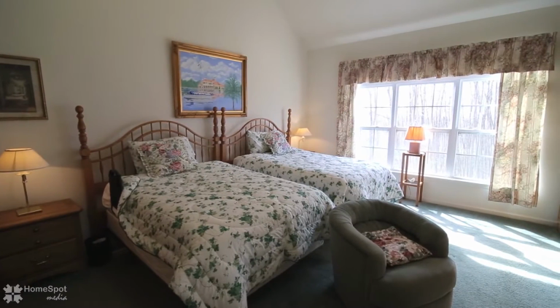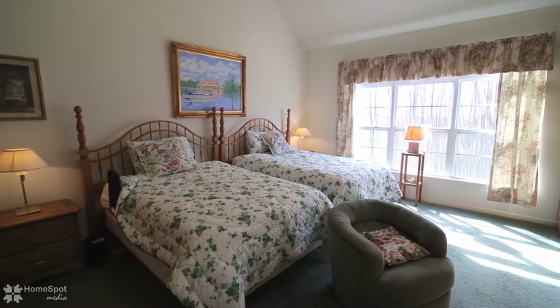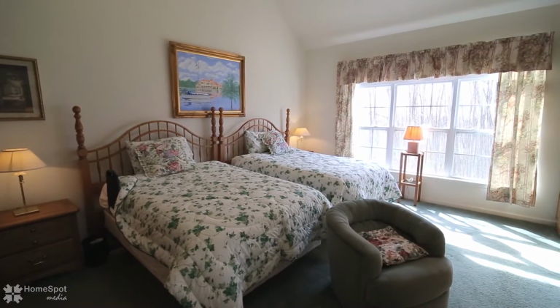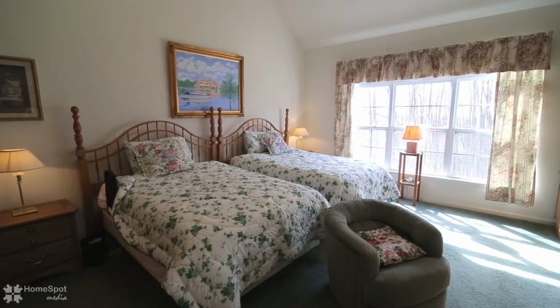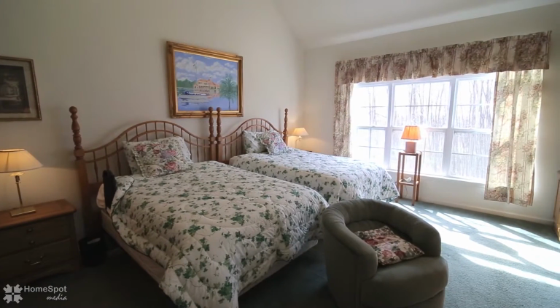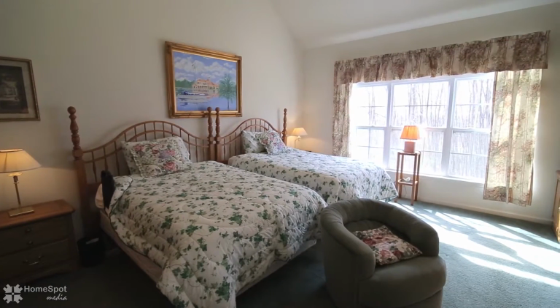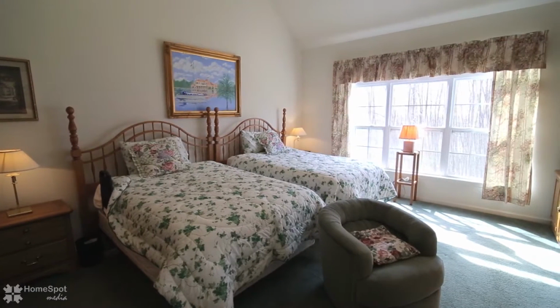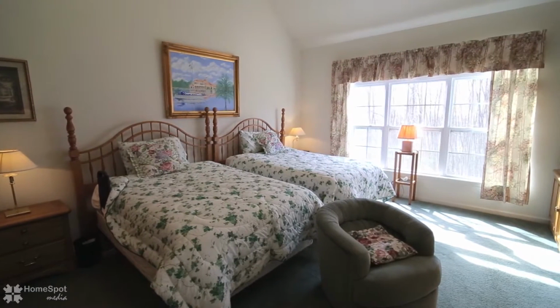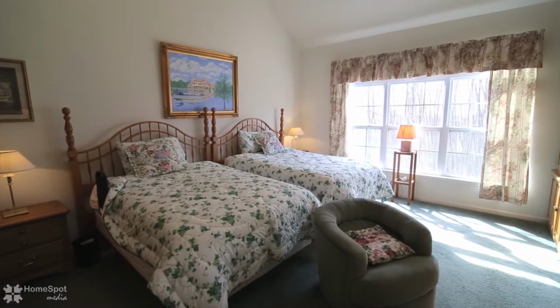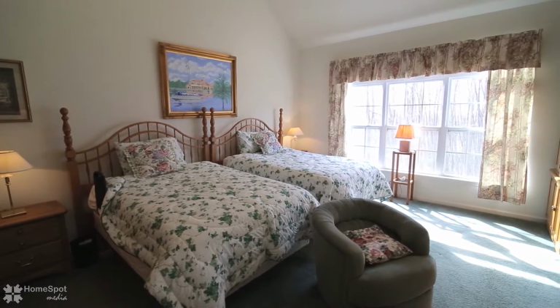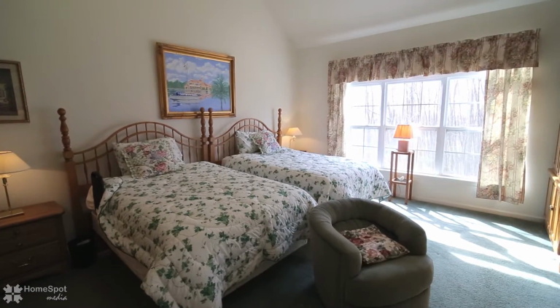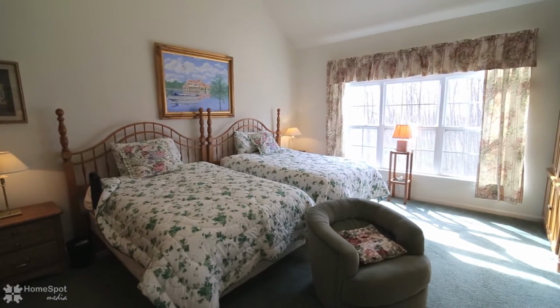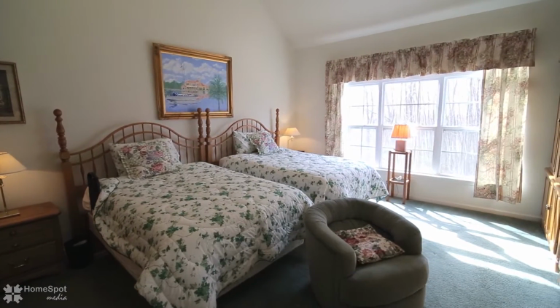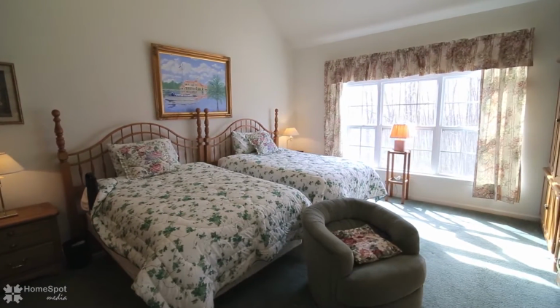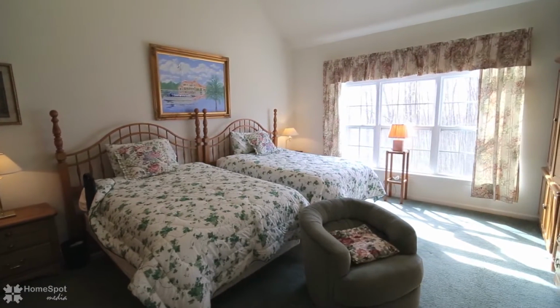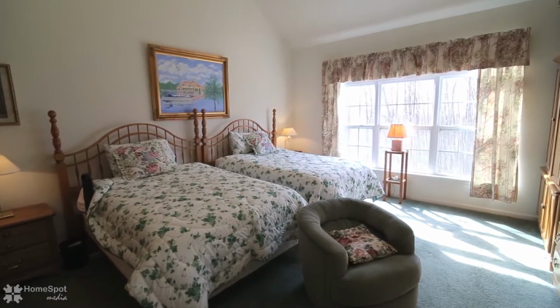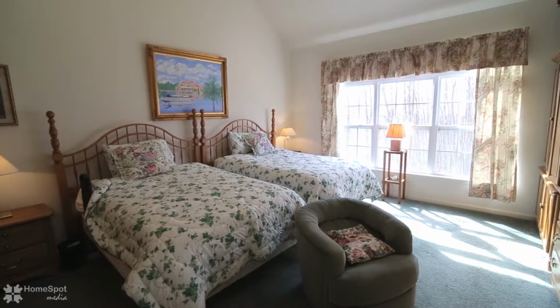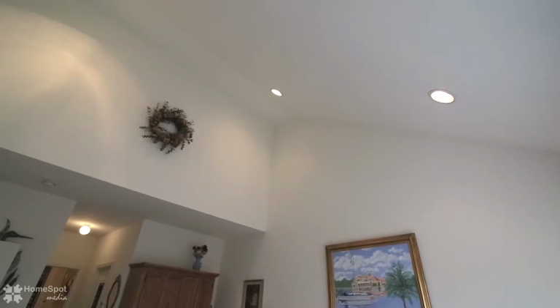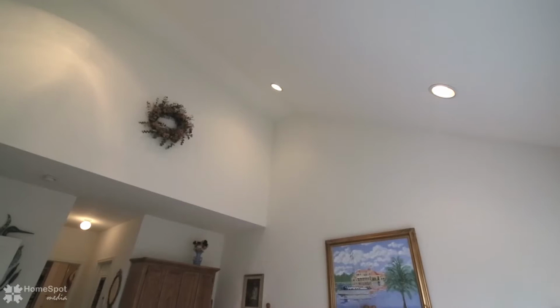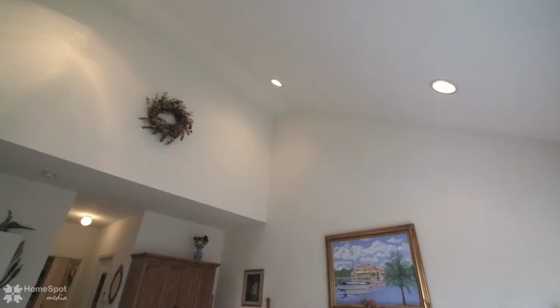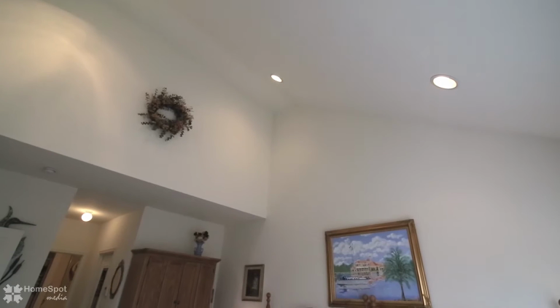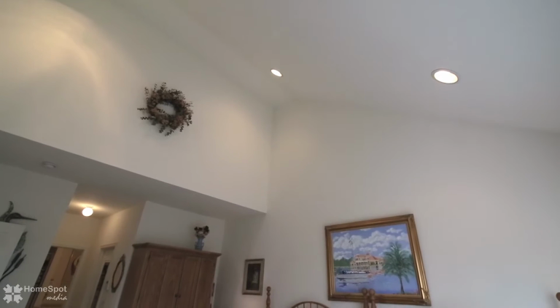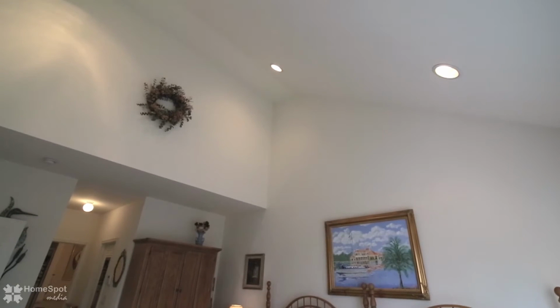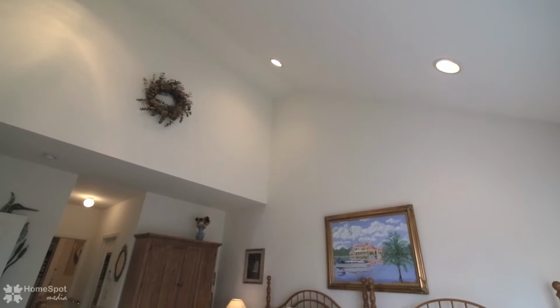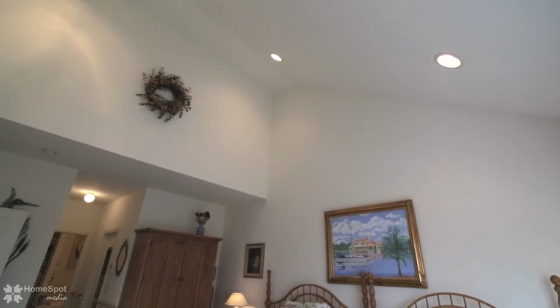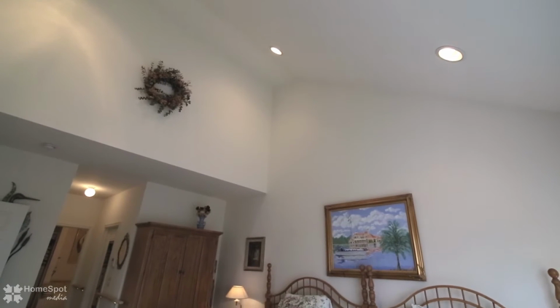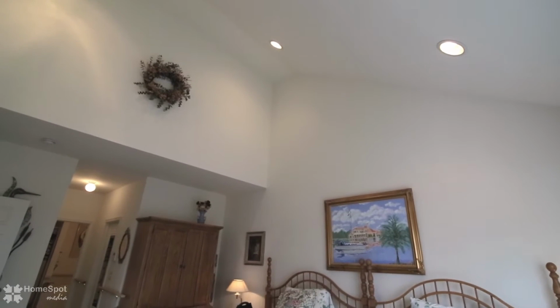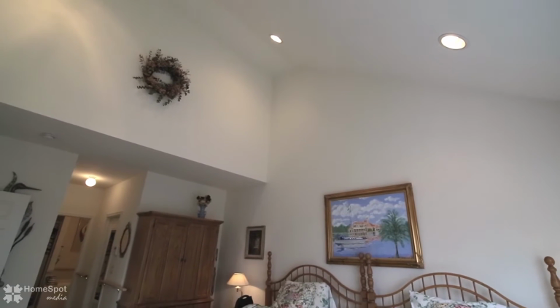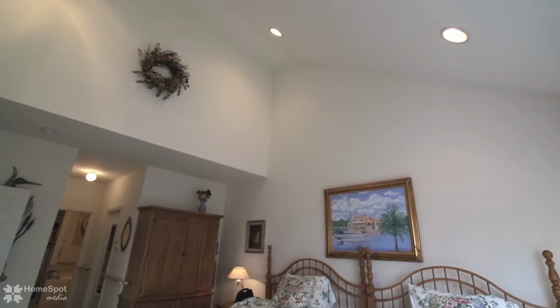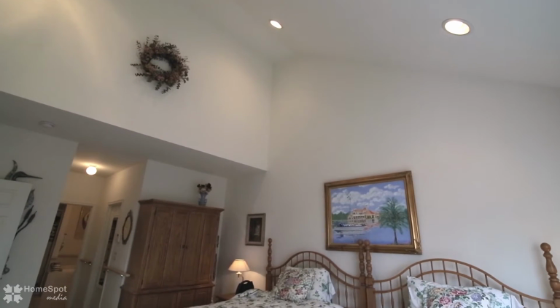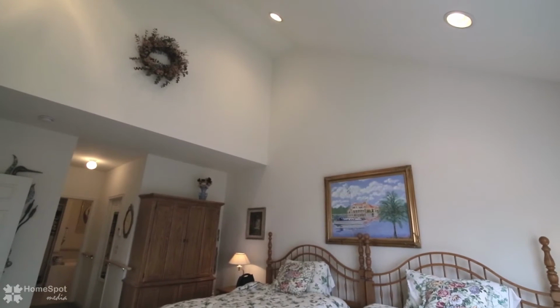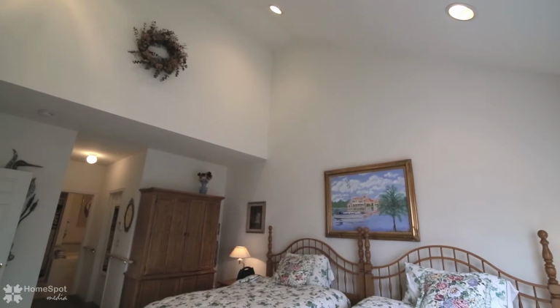The first floor master bedroom features a vaulted ceiling, his and her closets, and a full en-suite bathroom.